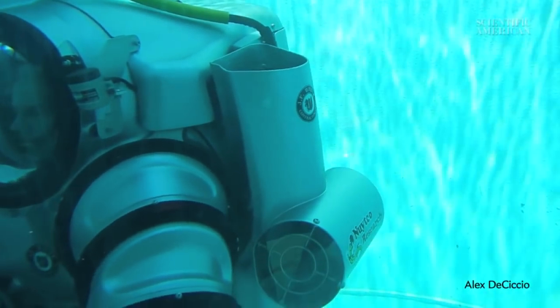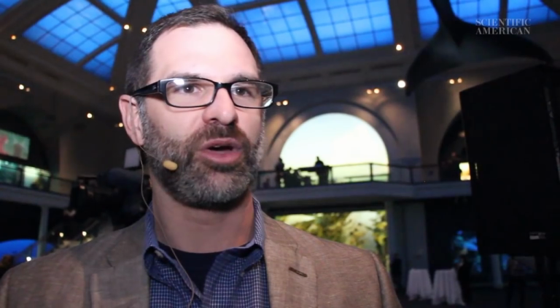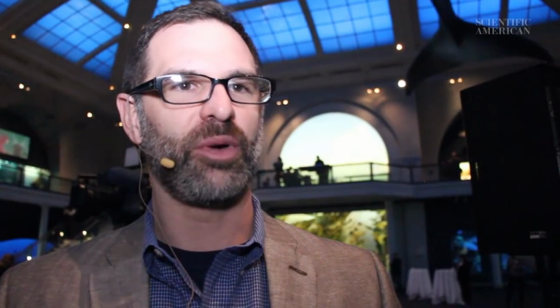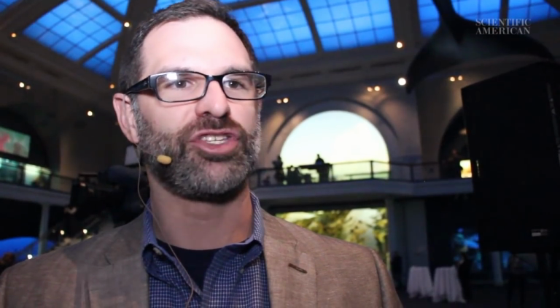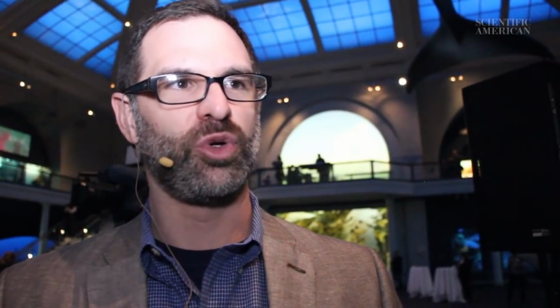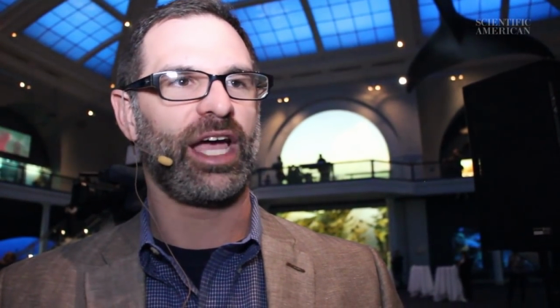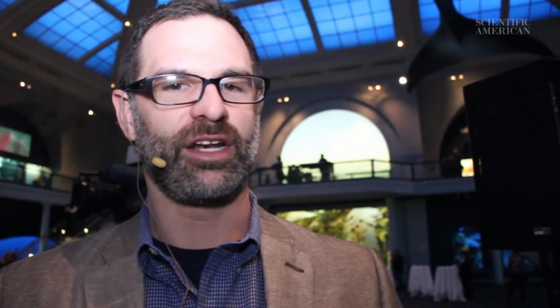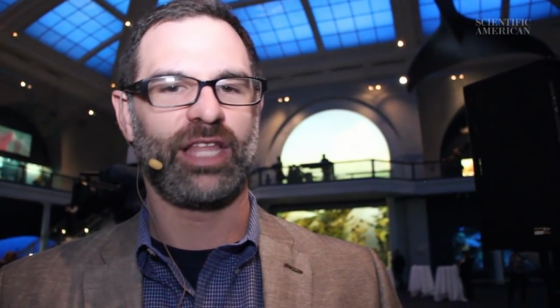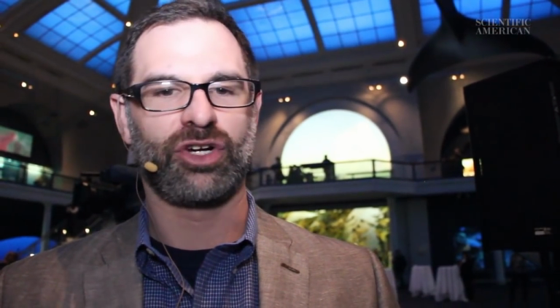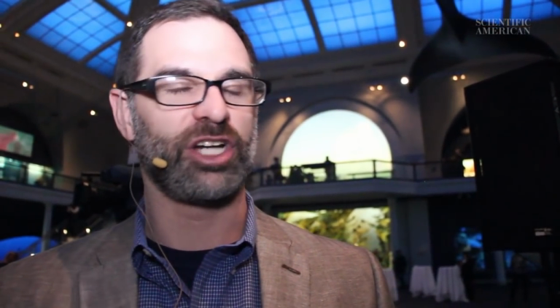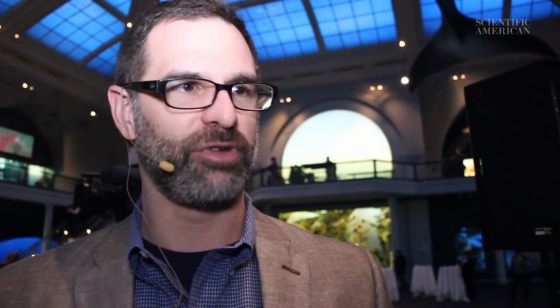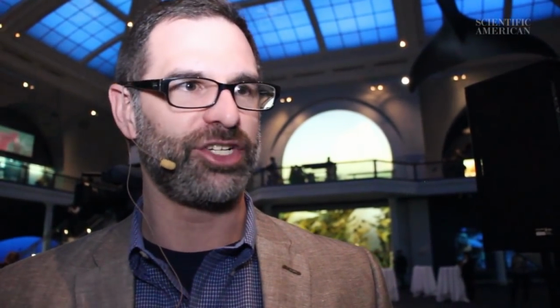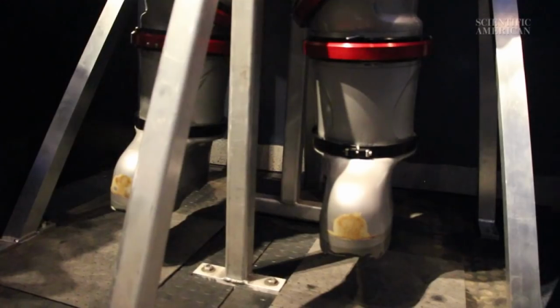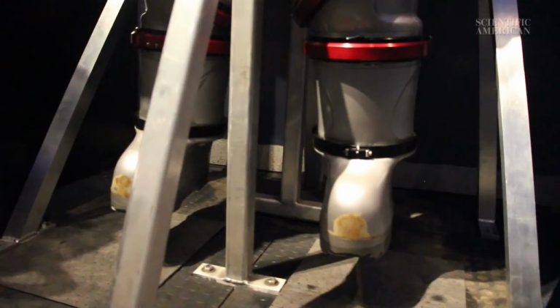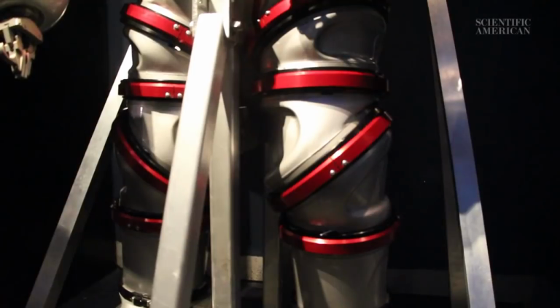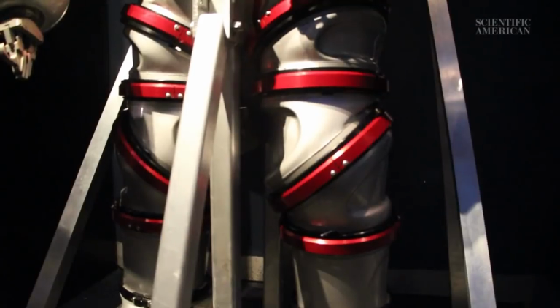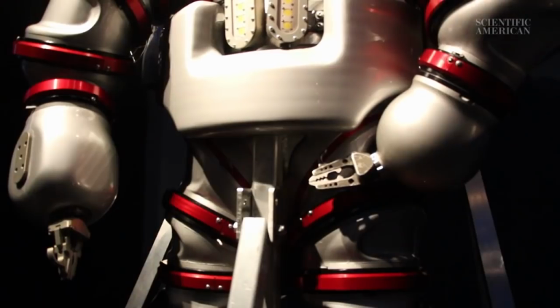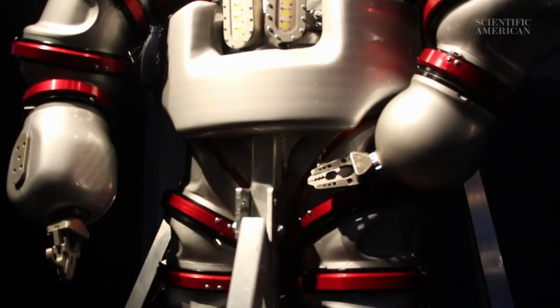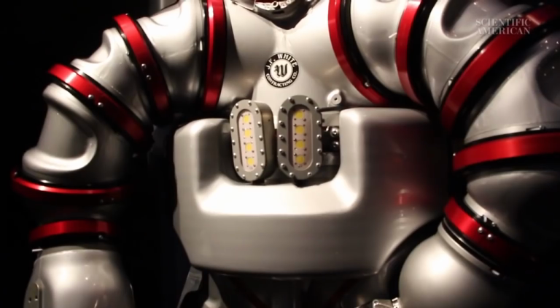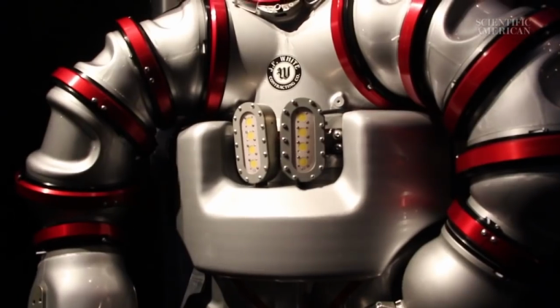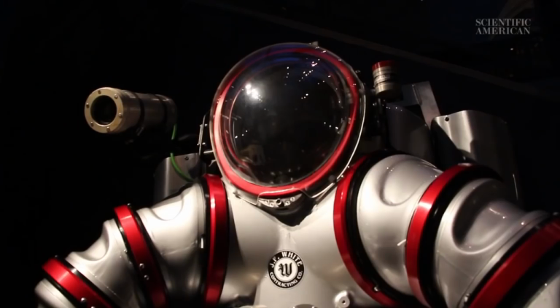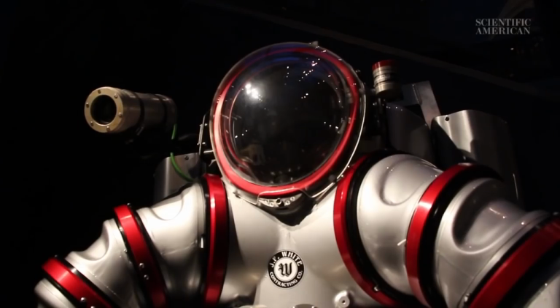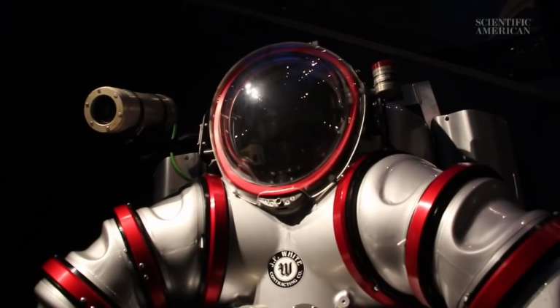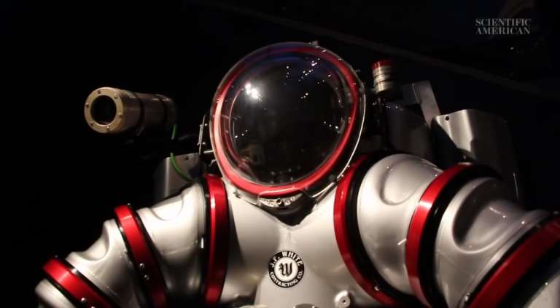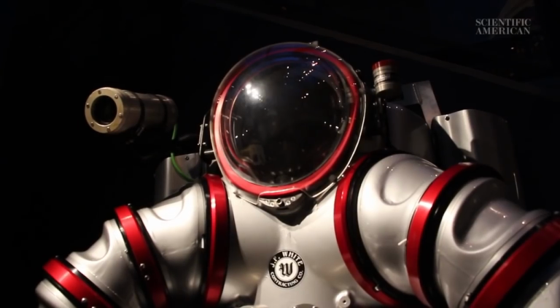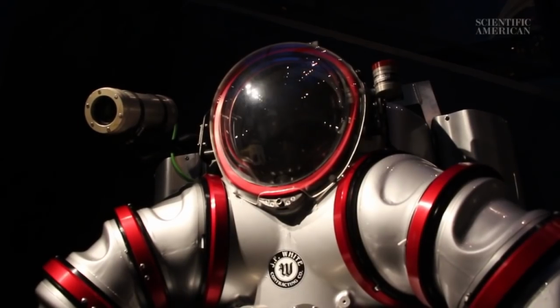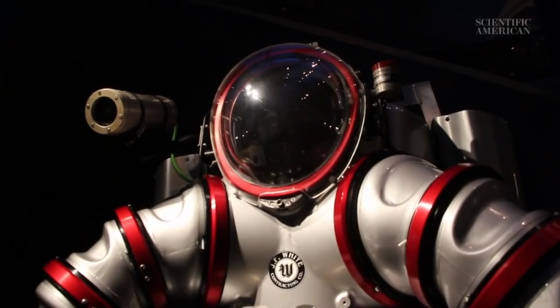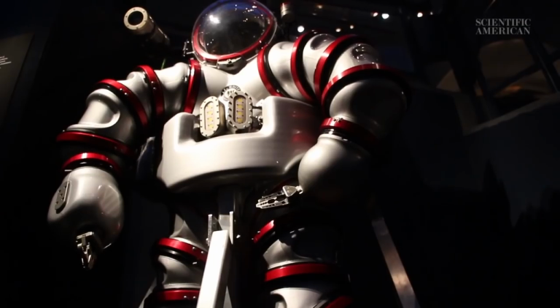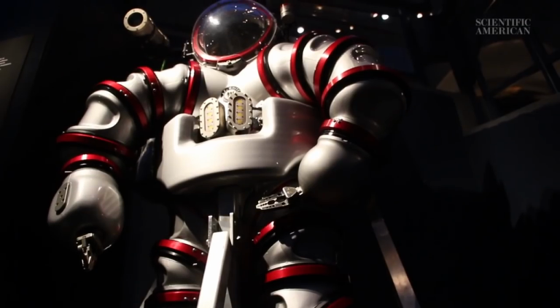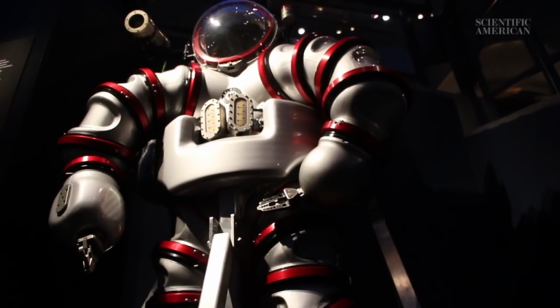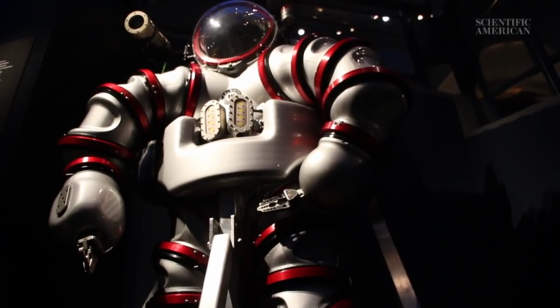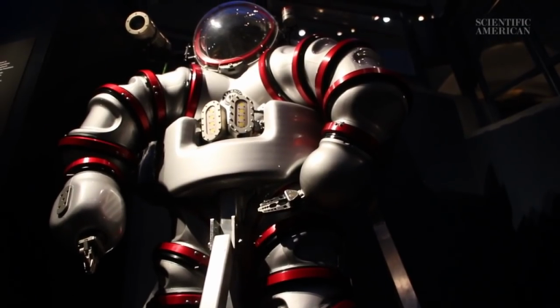So here we have a tool that can cross-bridge any number of industries and solve problems that we've never been able to solve before.